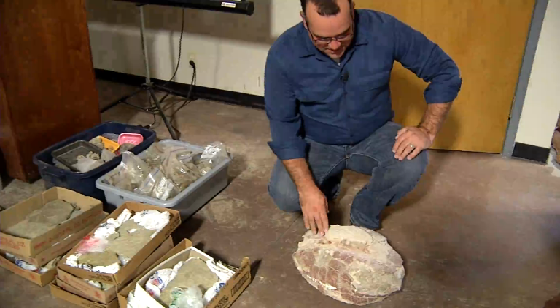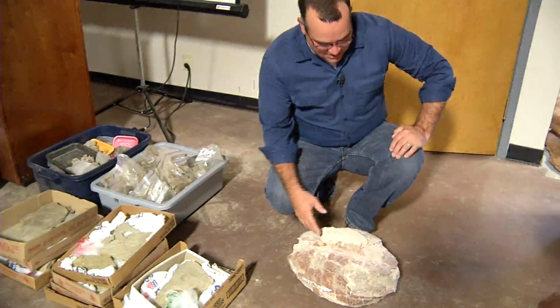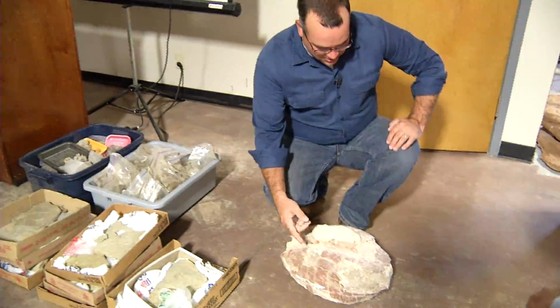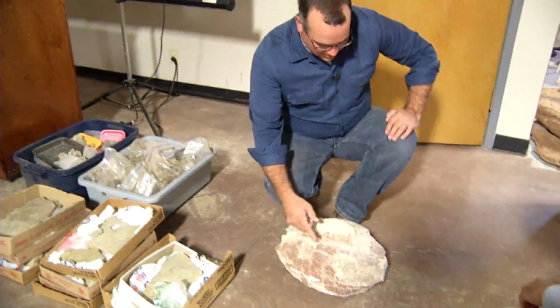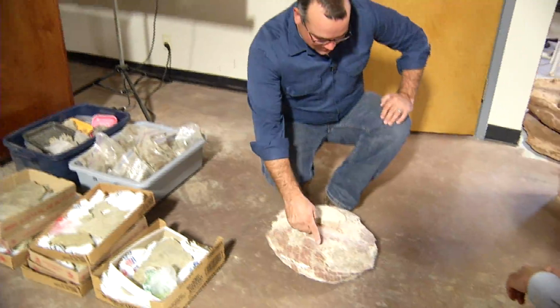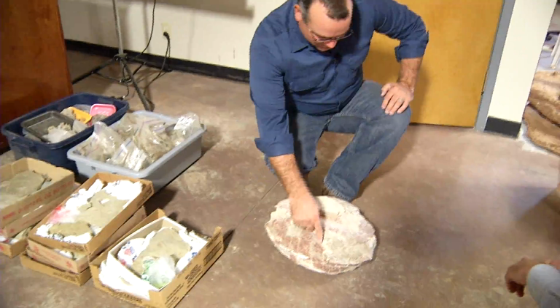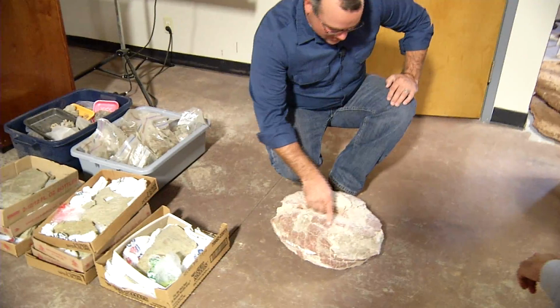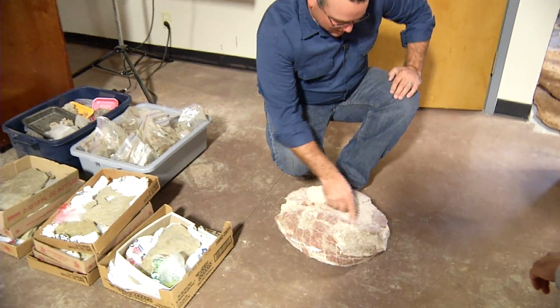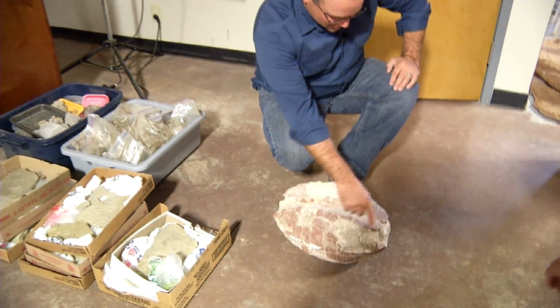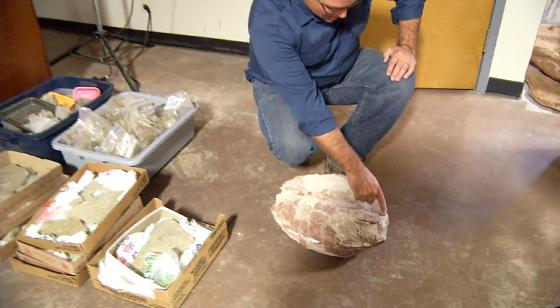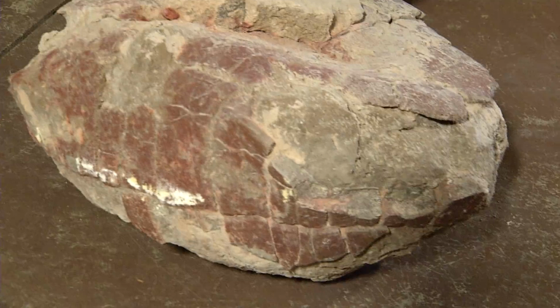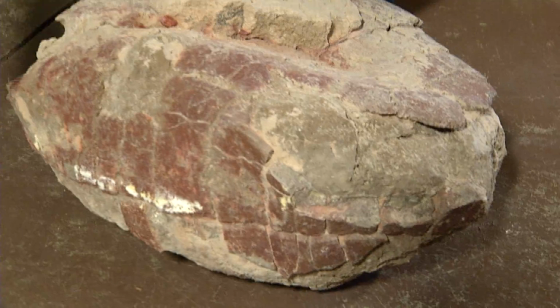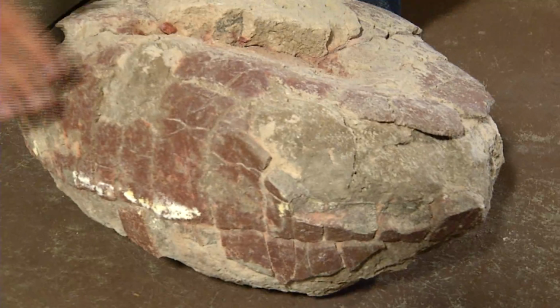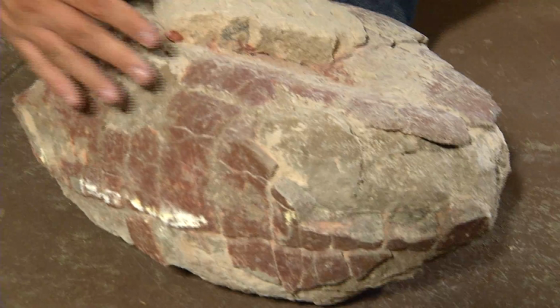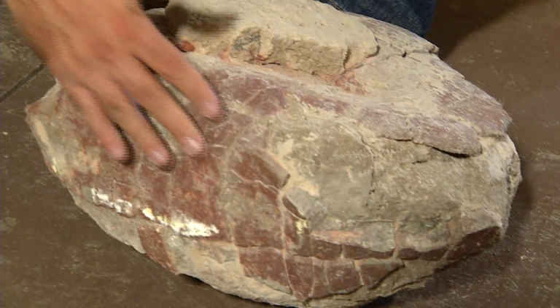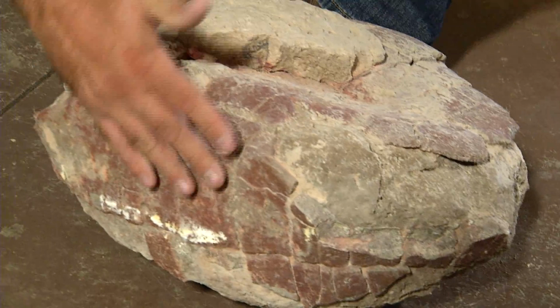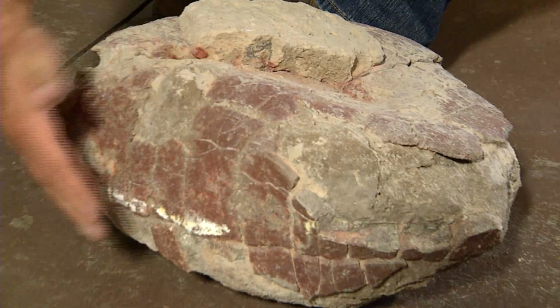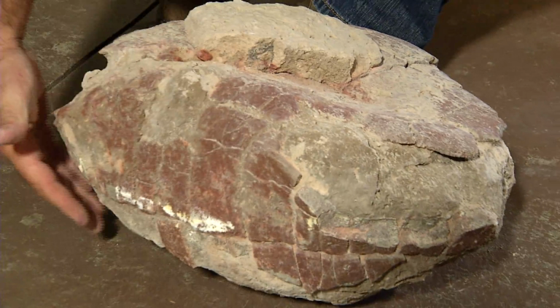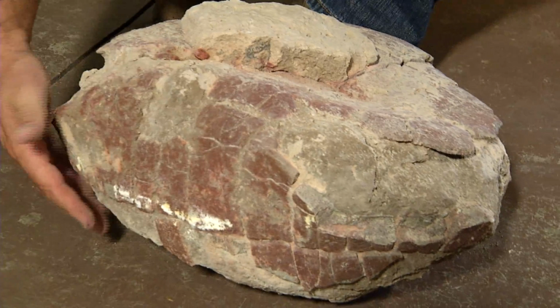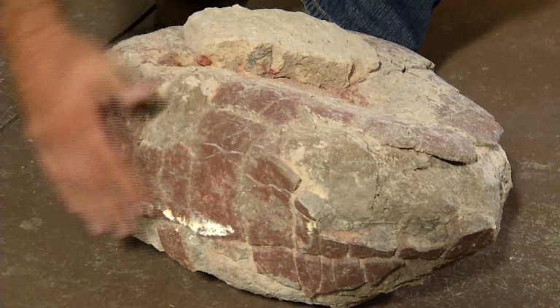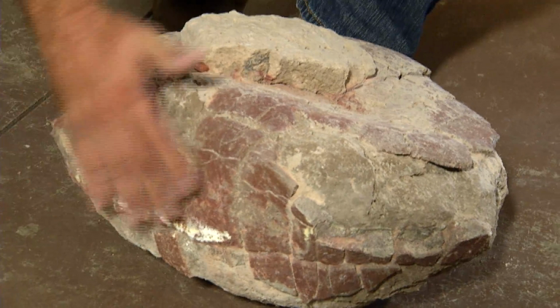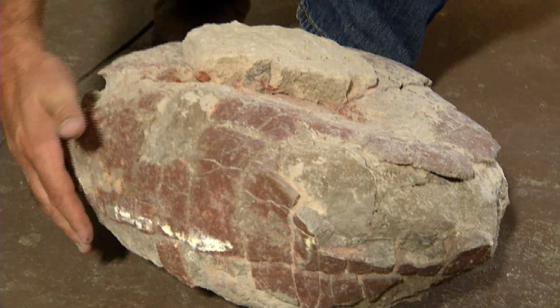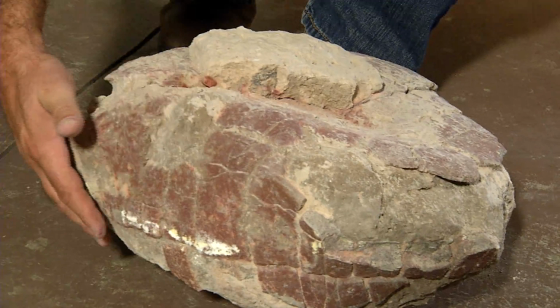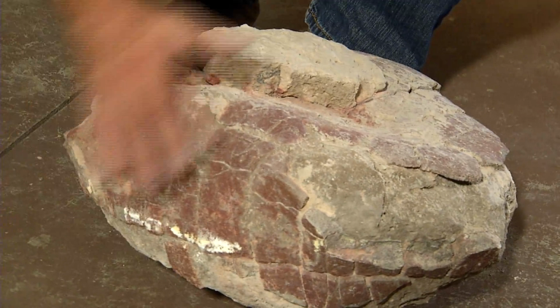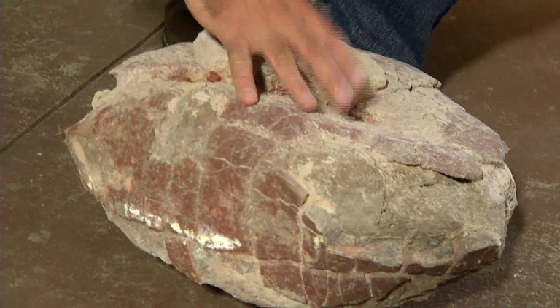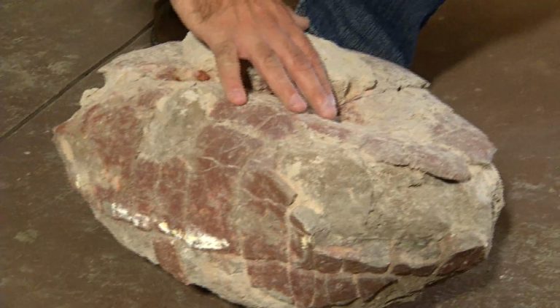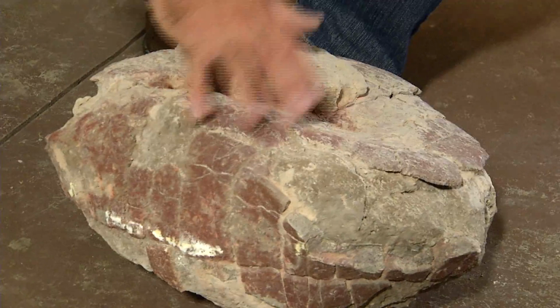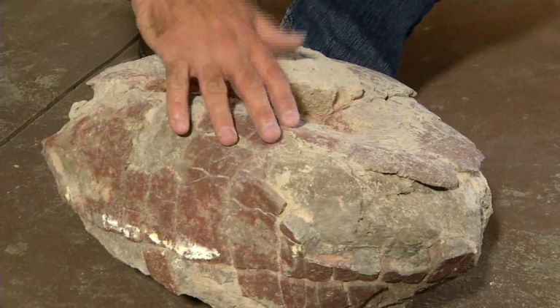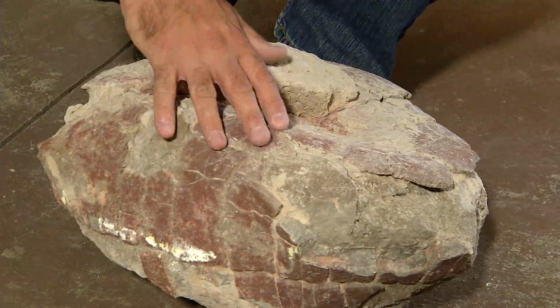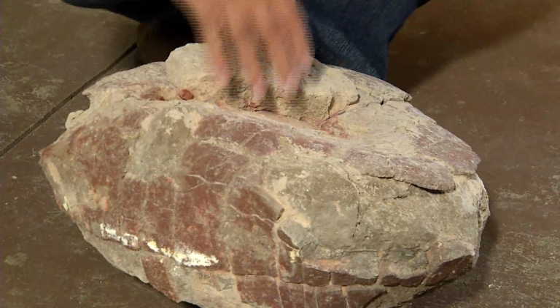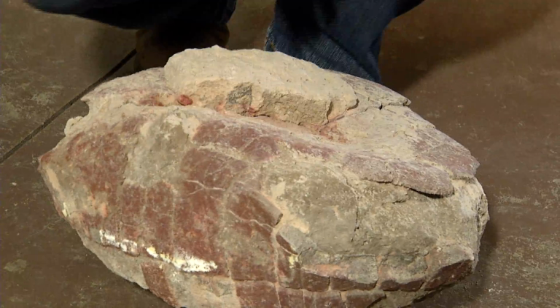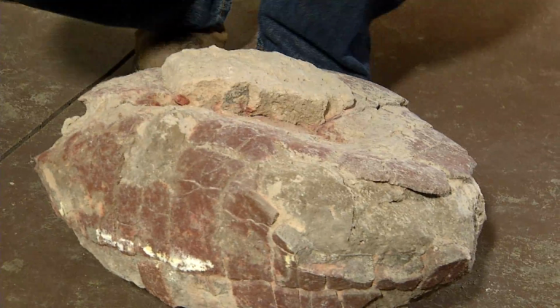This is a turtle. So it's upside down? Yep, it's upside down. The upside isn't really that good — the bottom side is the best part.